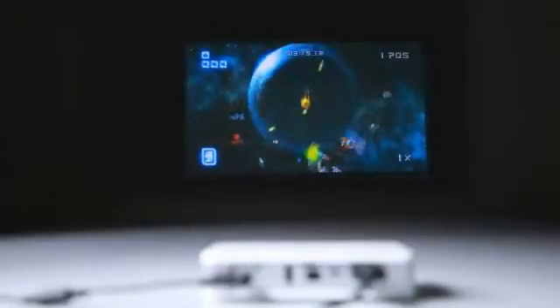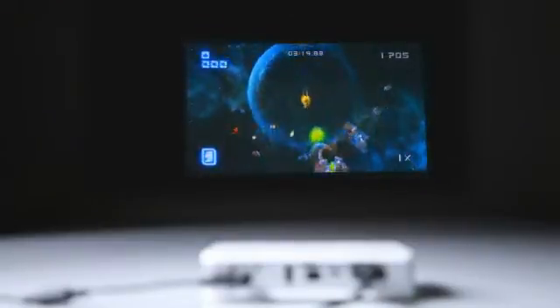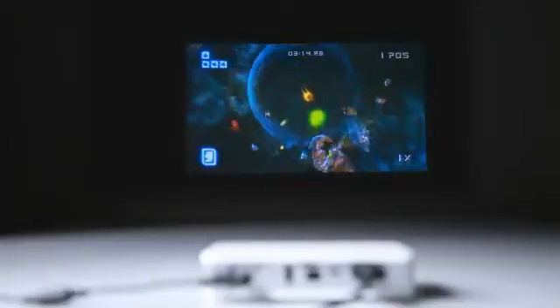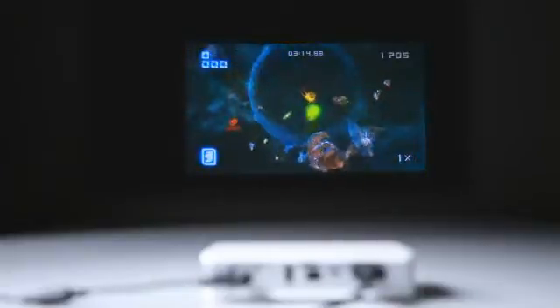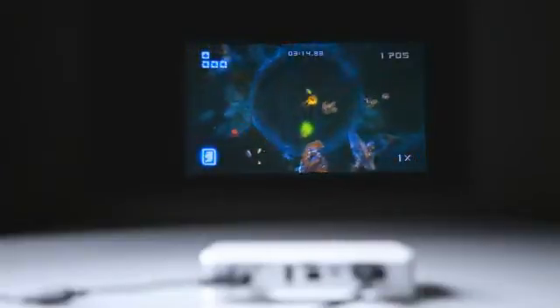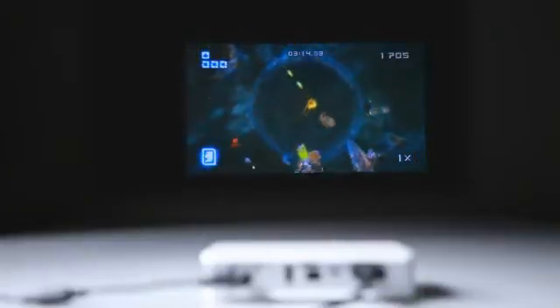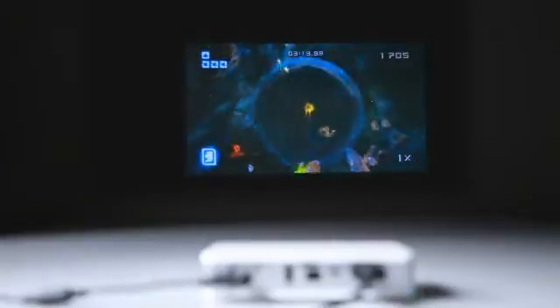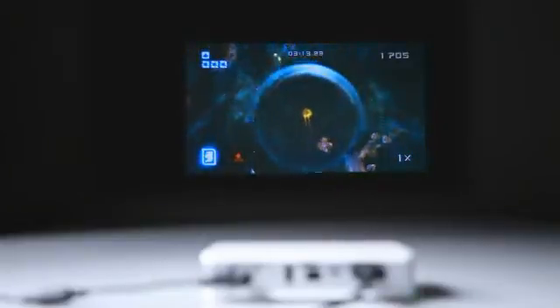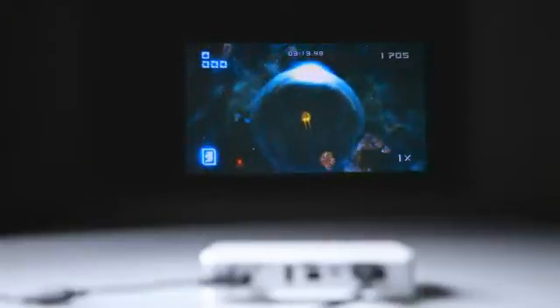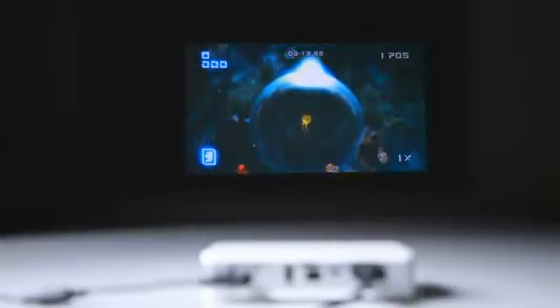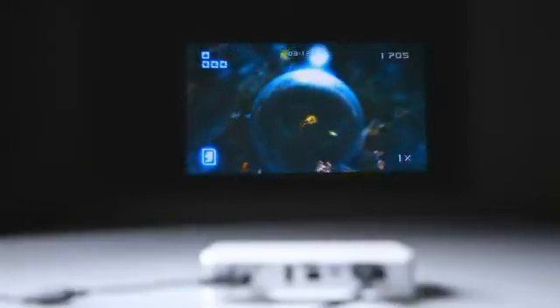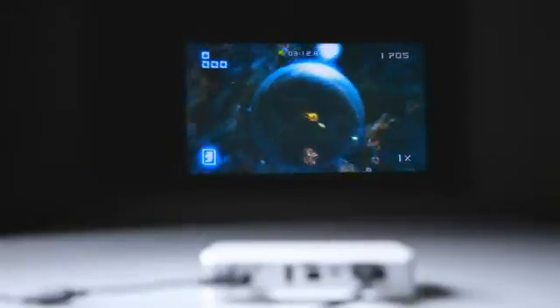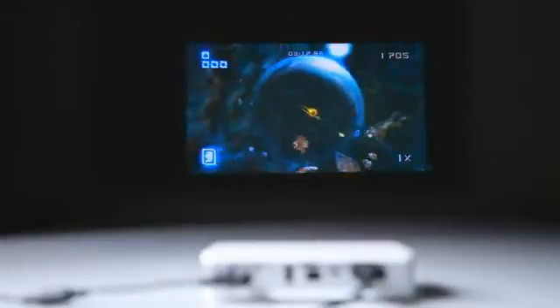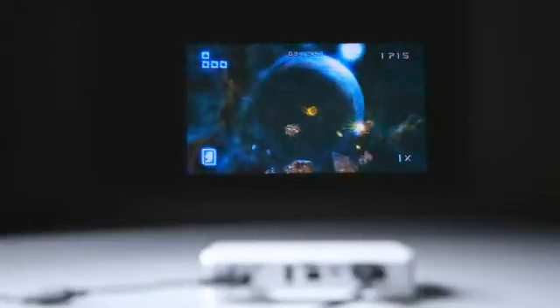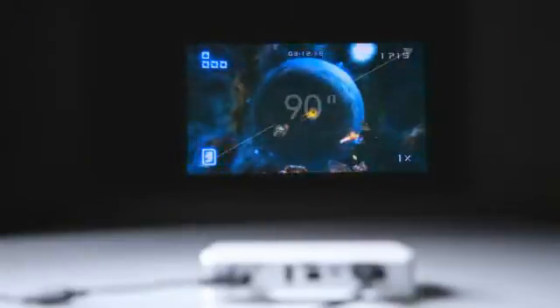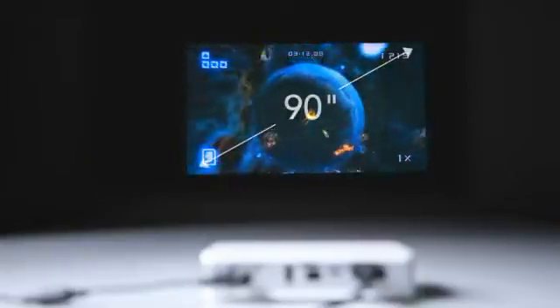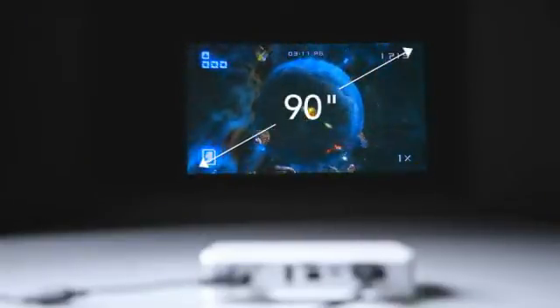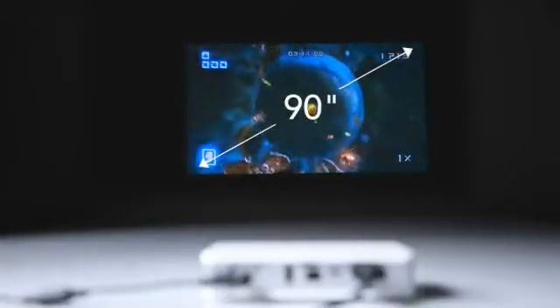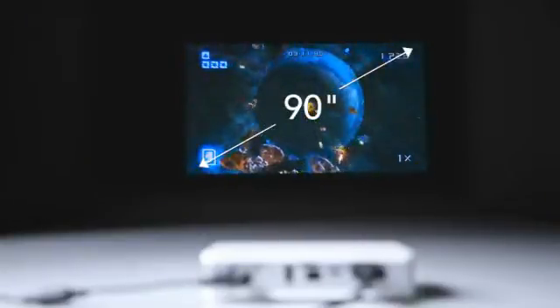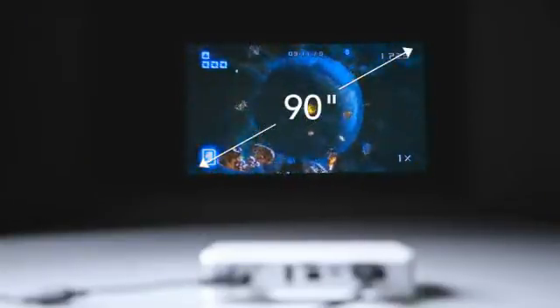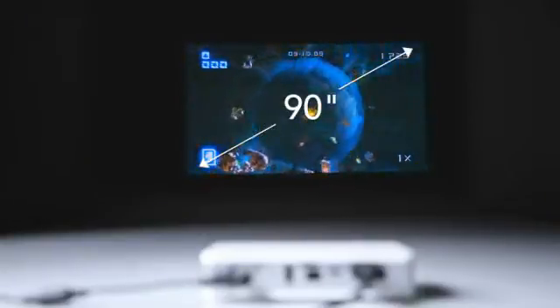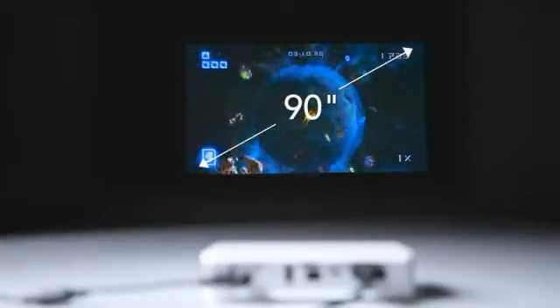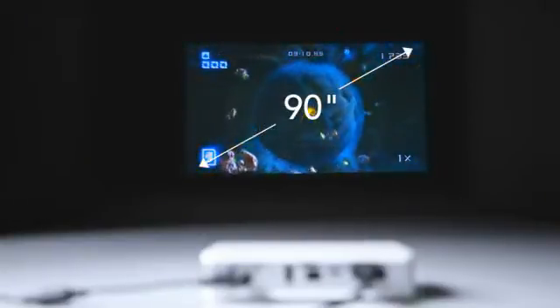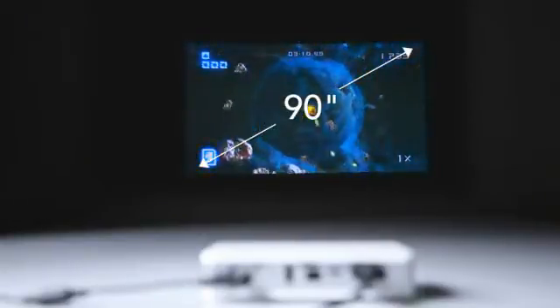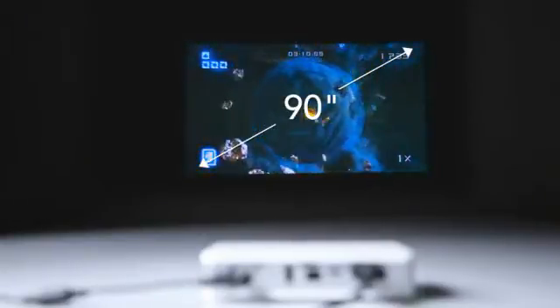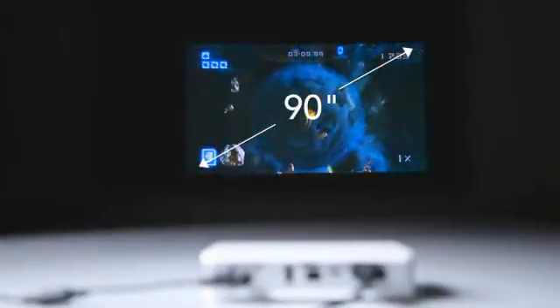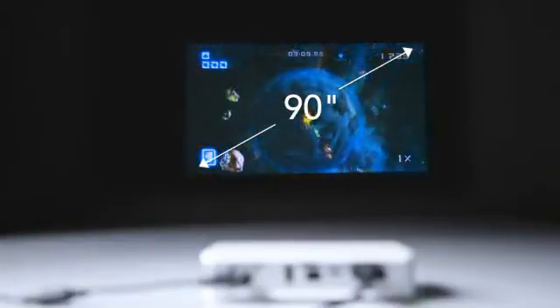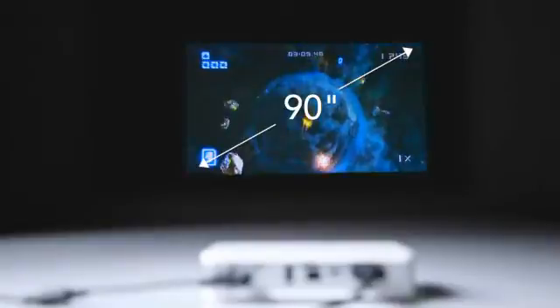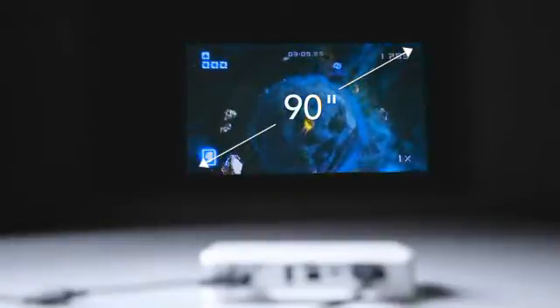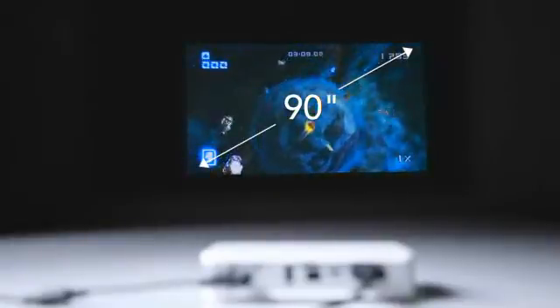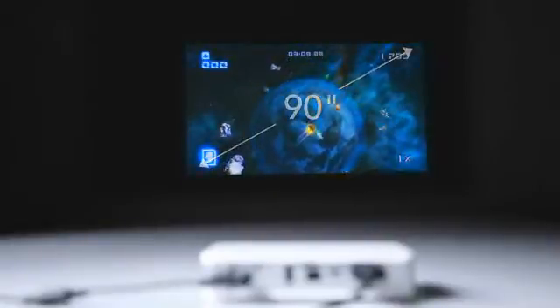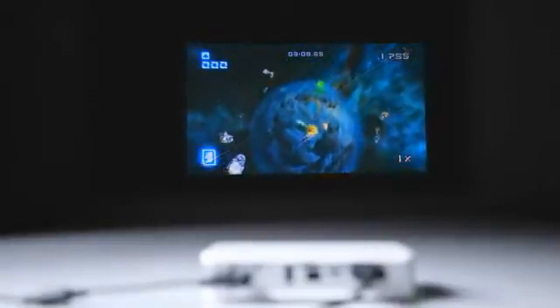With a throw ratio of 1.55 to 1, the CUMI can project image sizes from 30 to 90 inches diagonal.